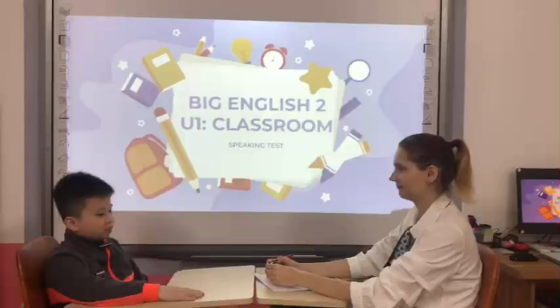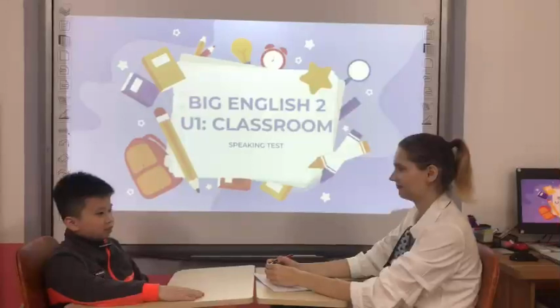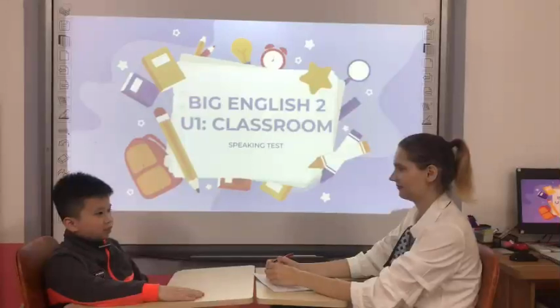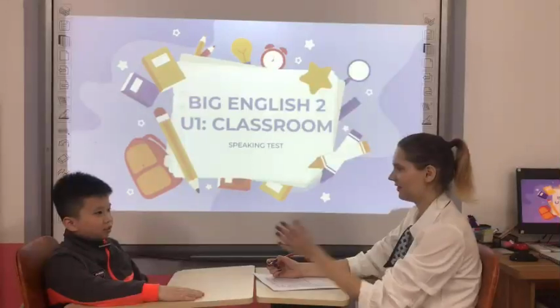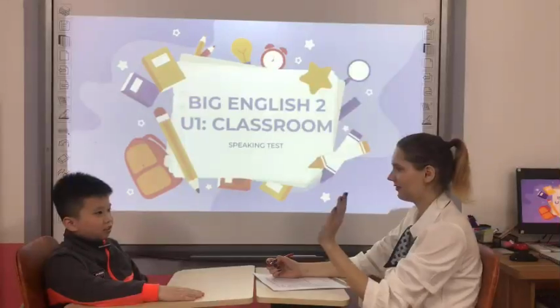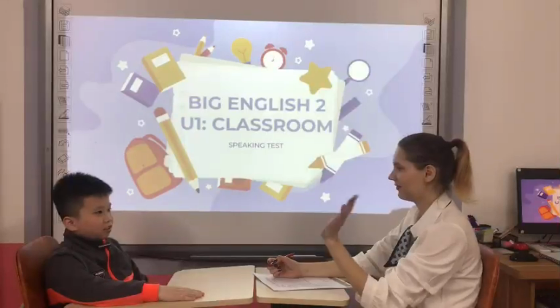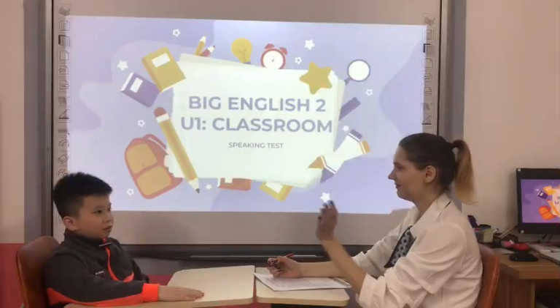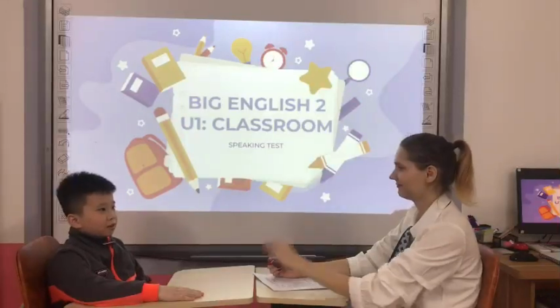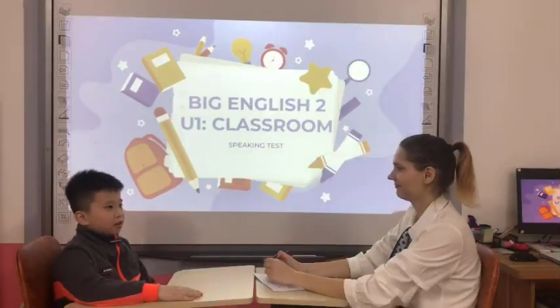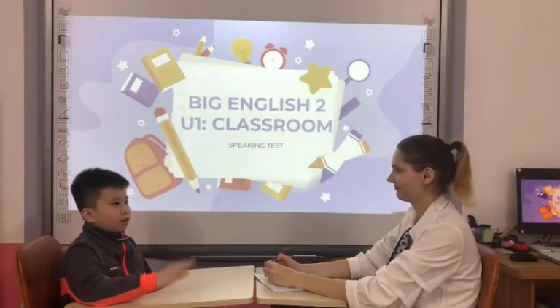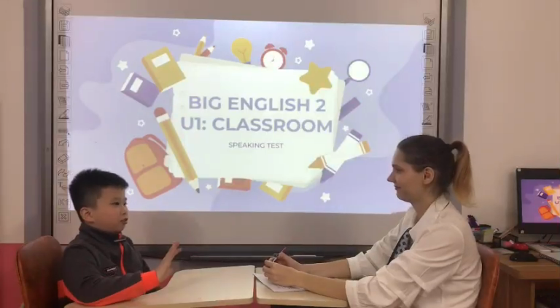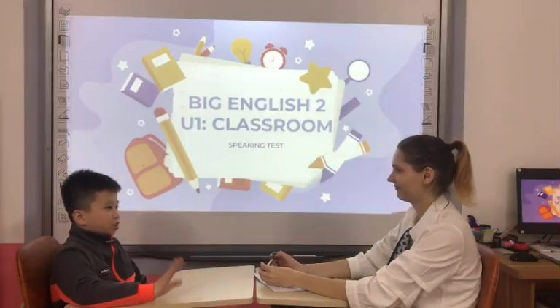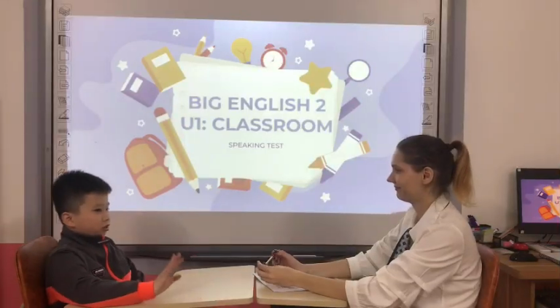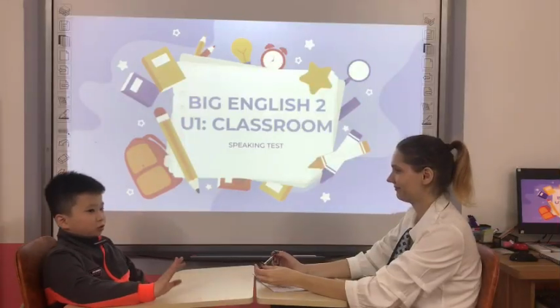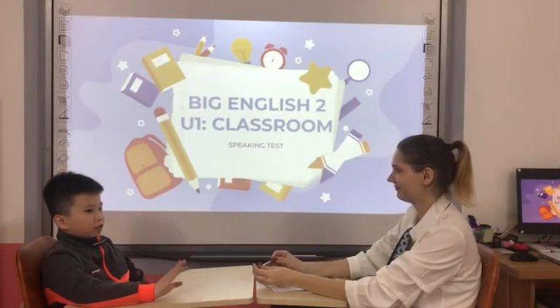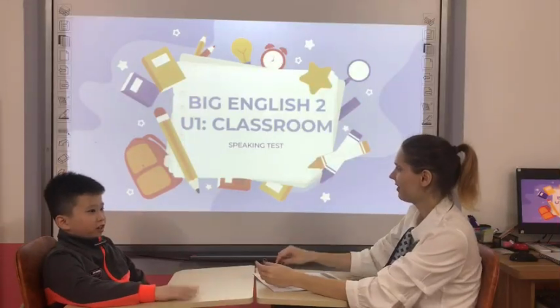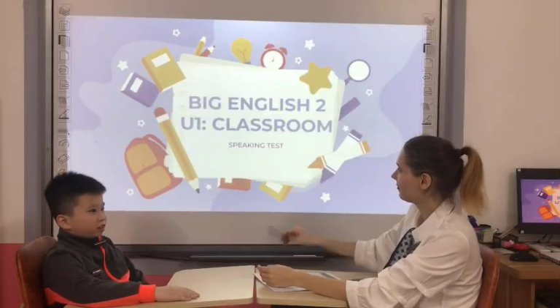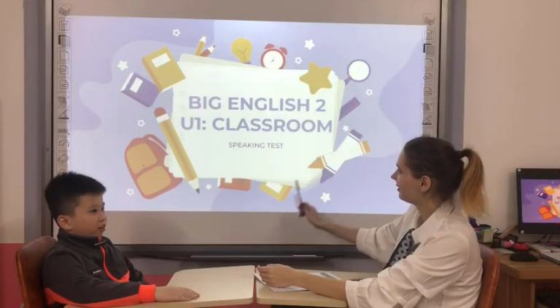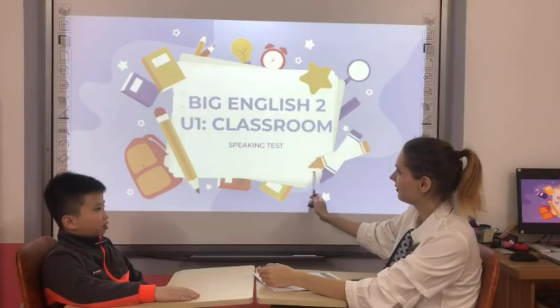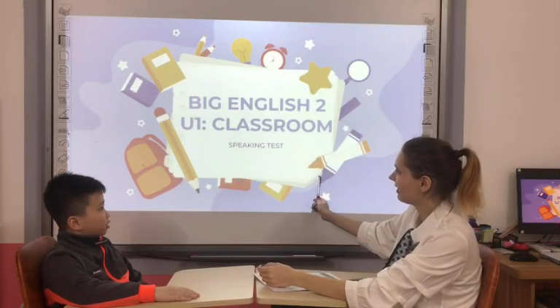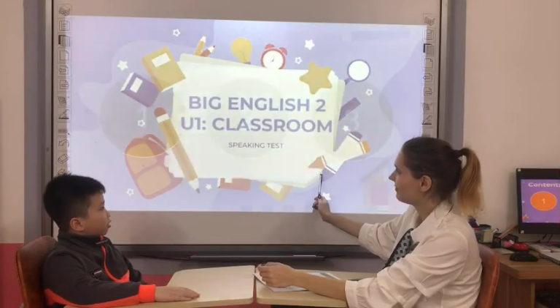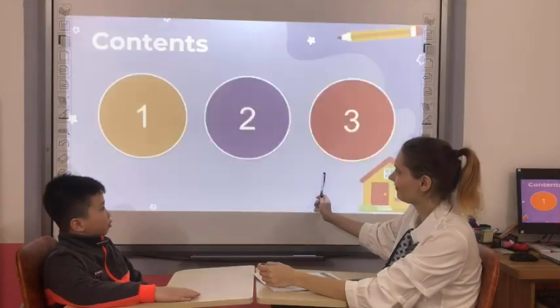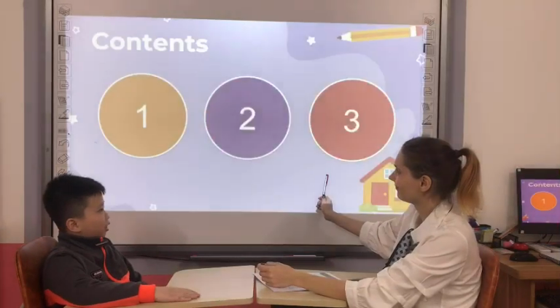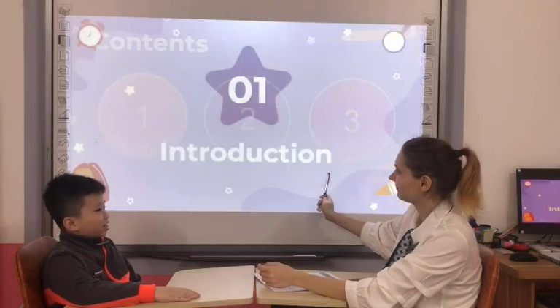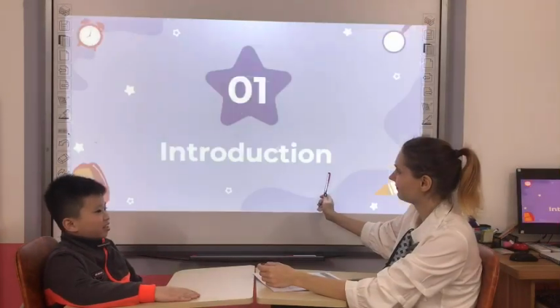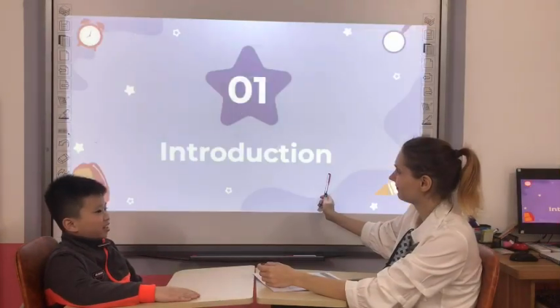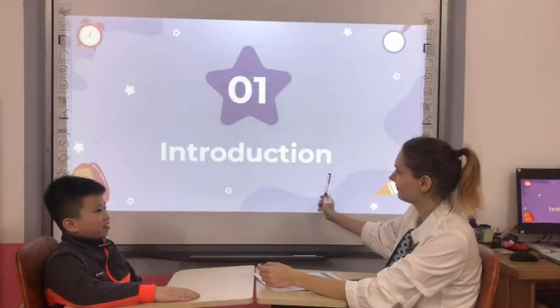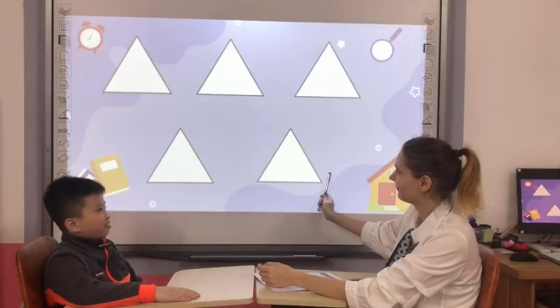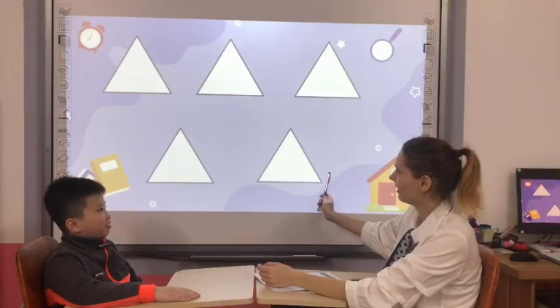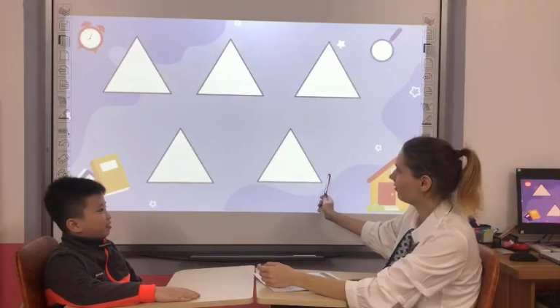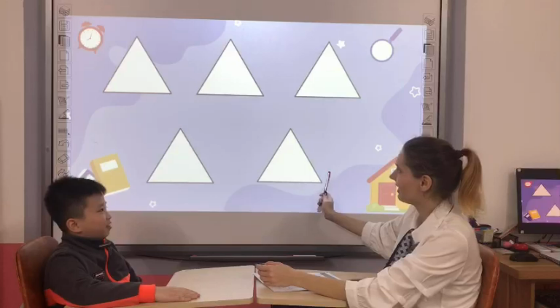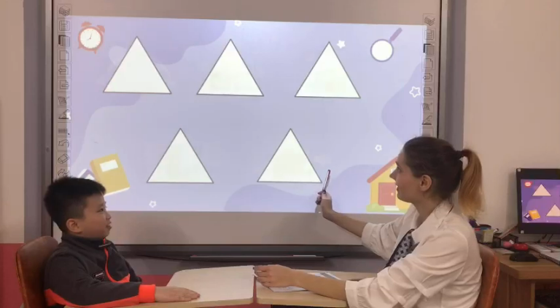Hello. Hello, Teacher Sophia. What is your name? My name is Ken. Hello, Ken.